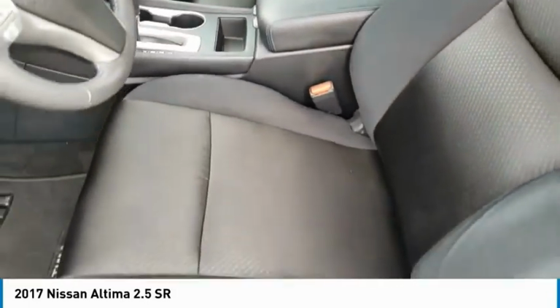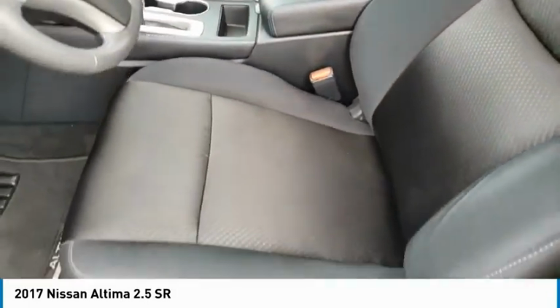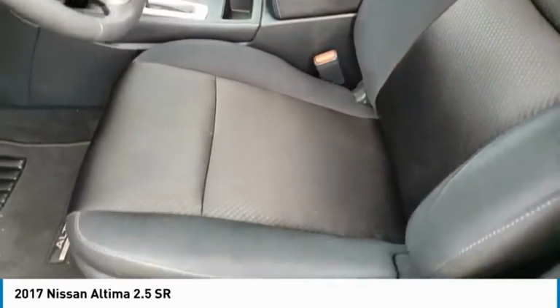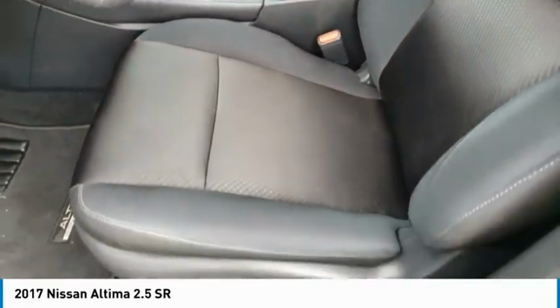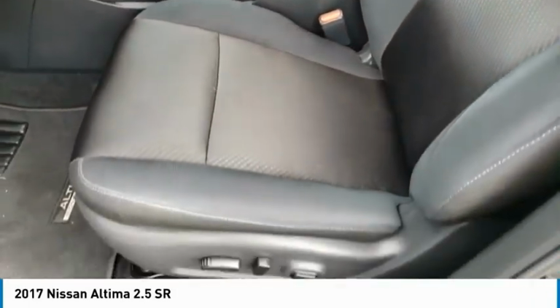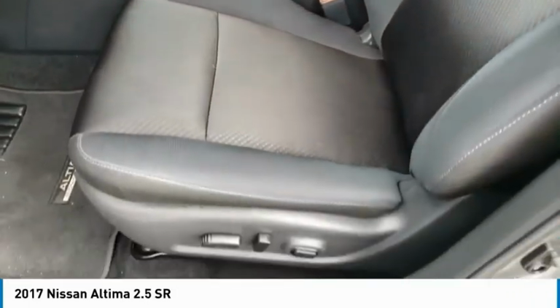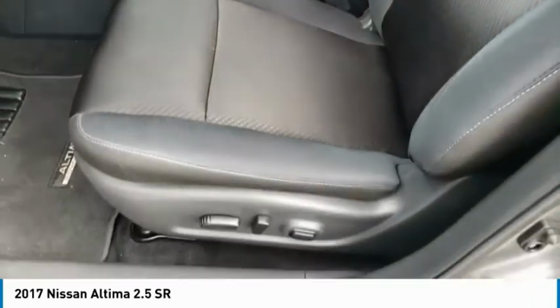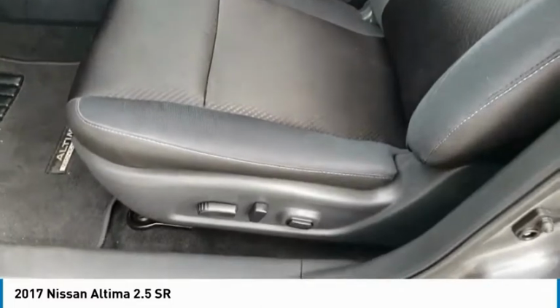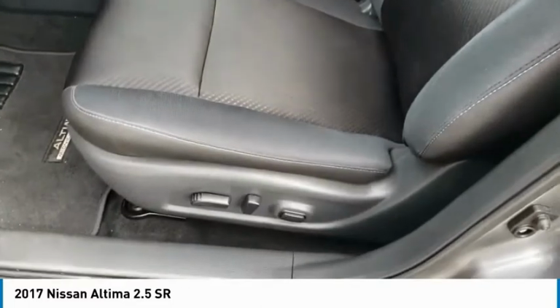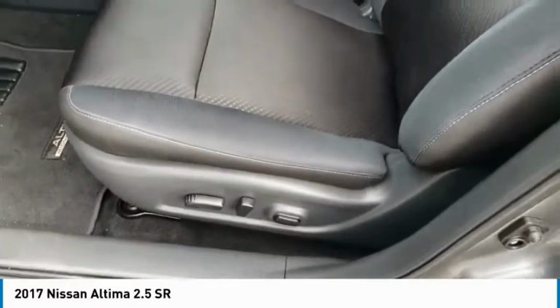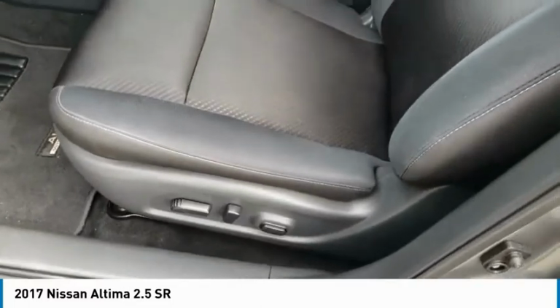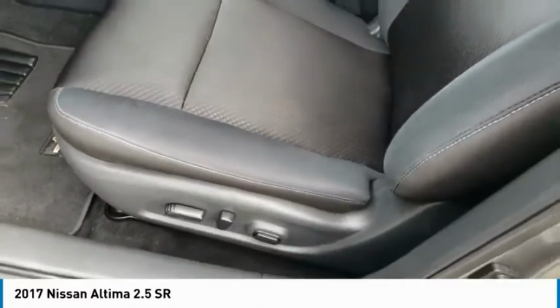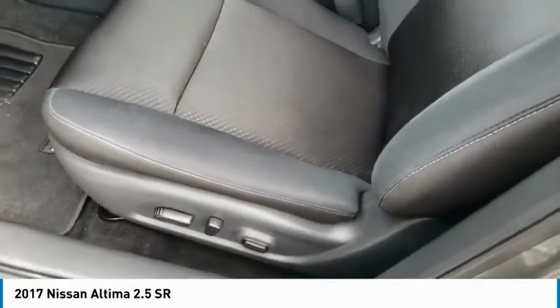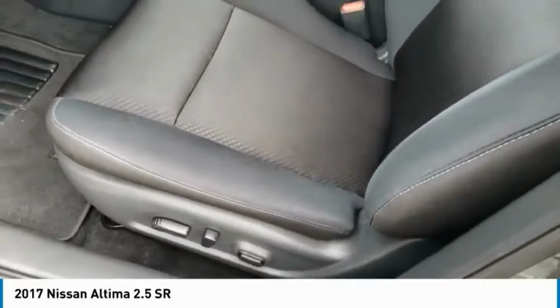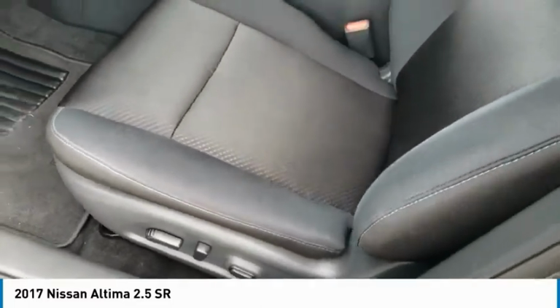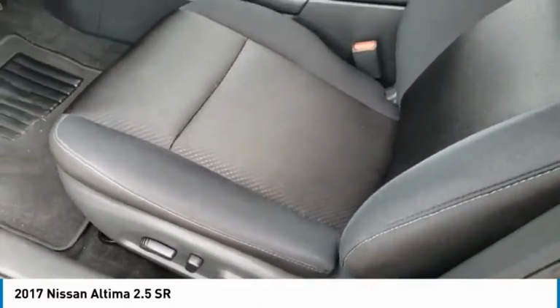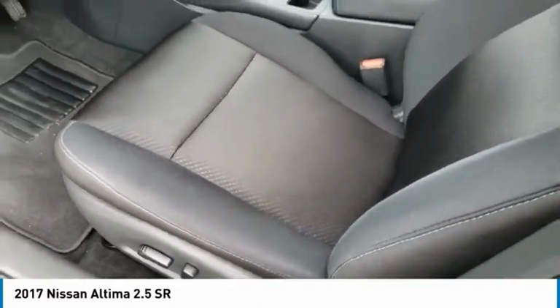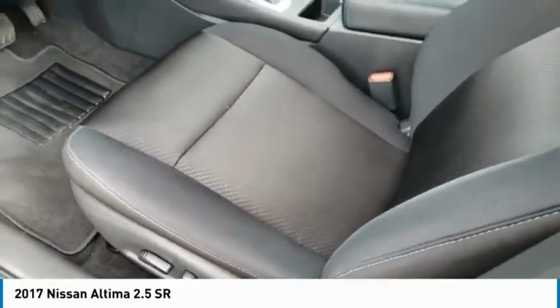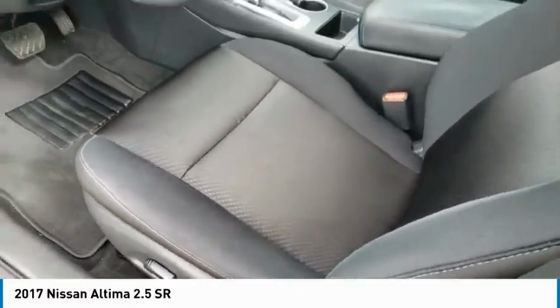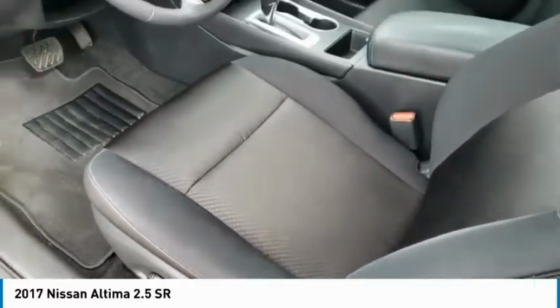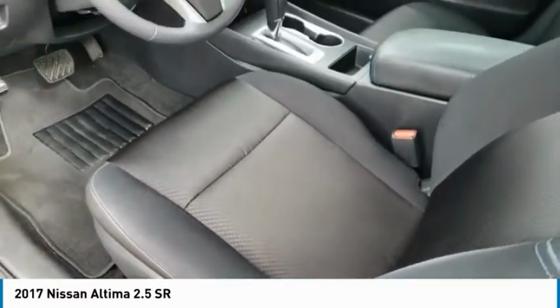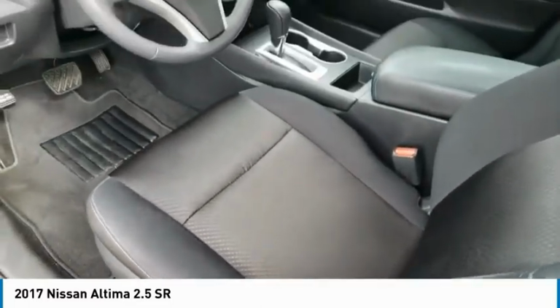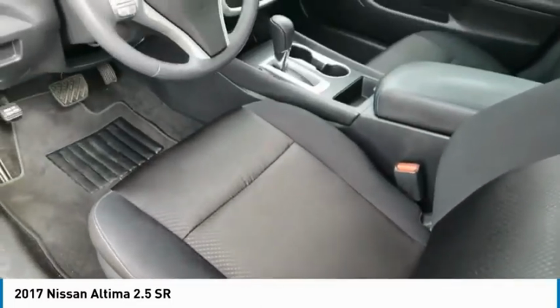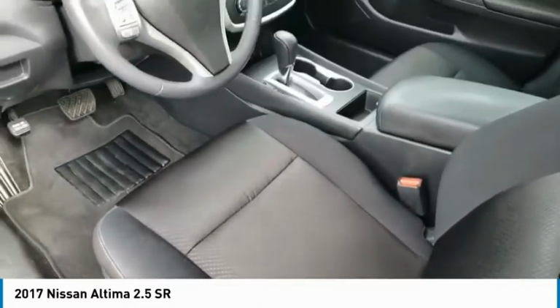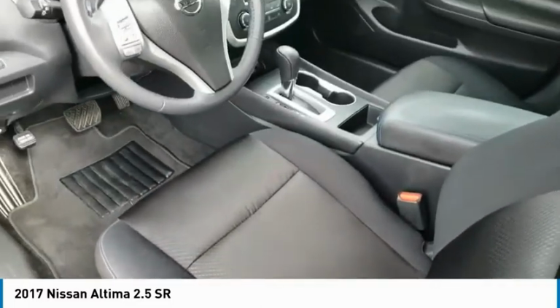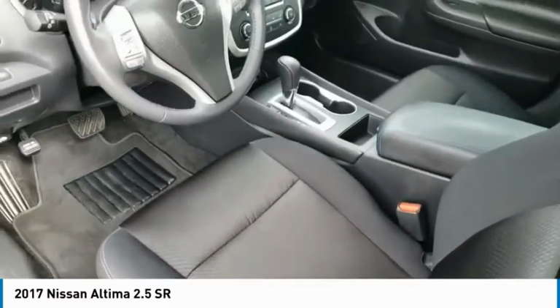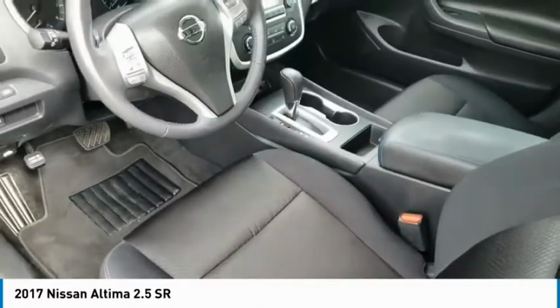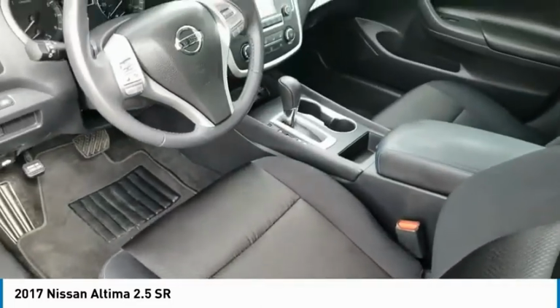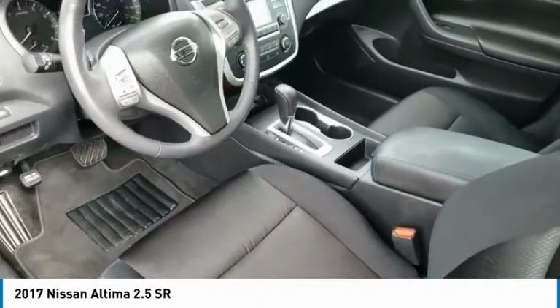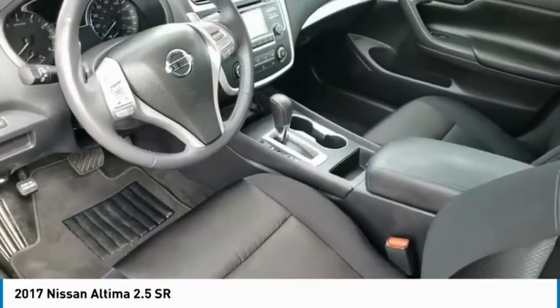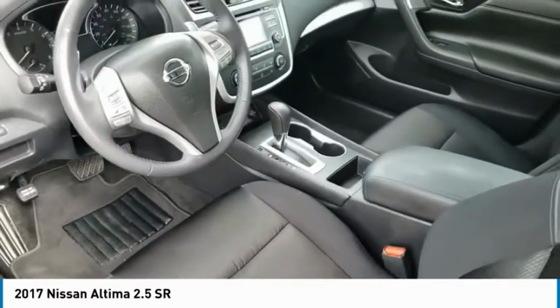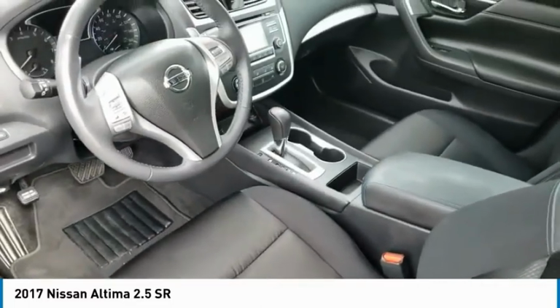Remote keyless entry, fog lights, four-wheel disc brakes, speed control, splash guards, rear window defroster.